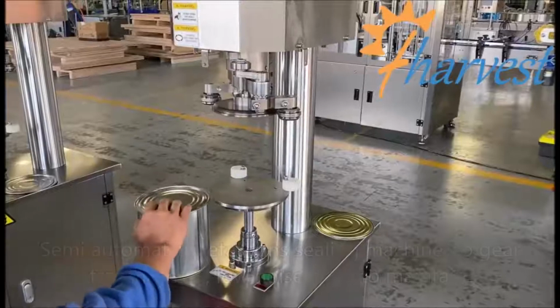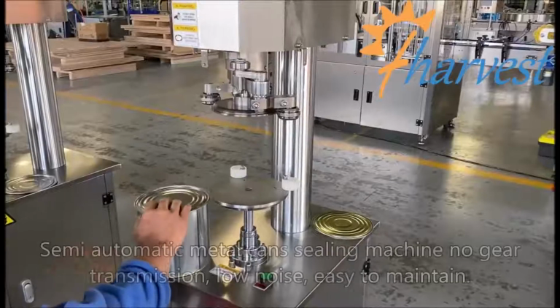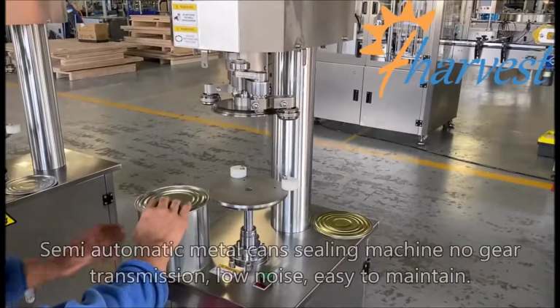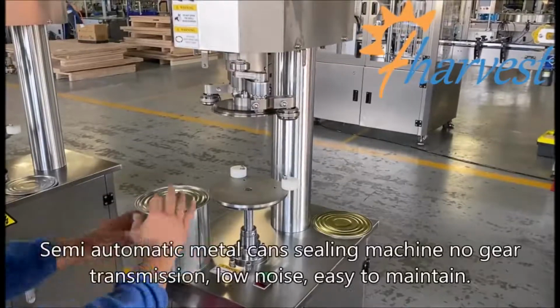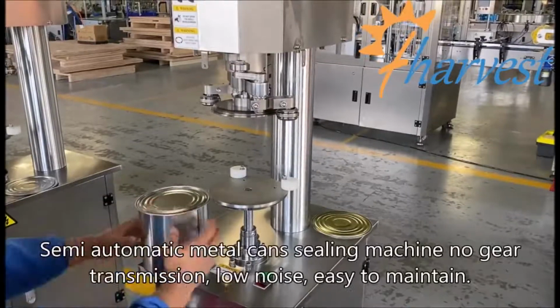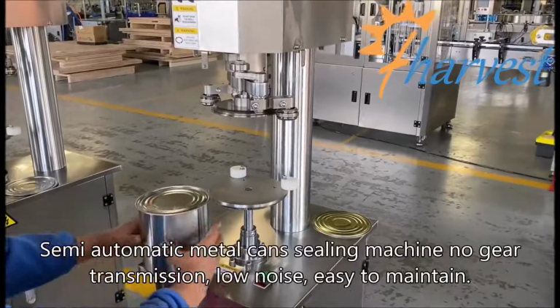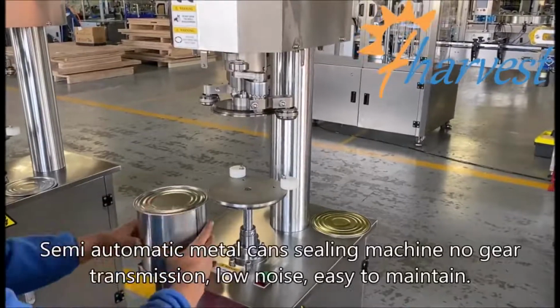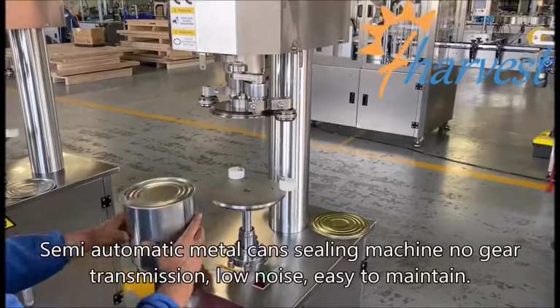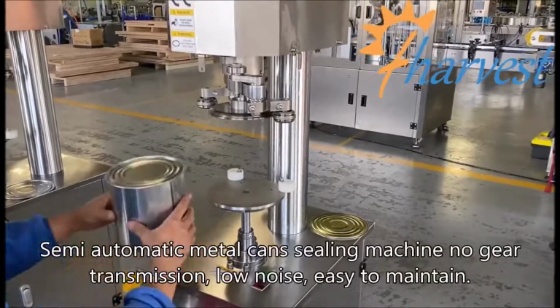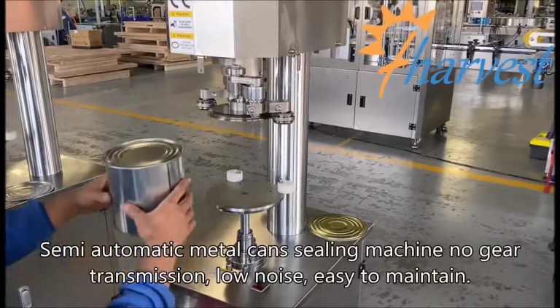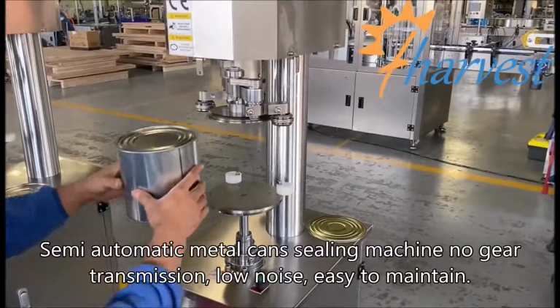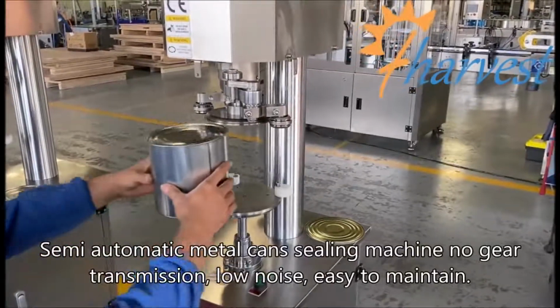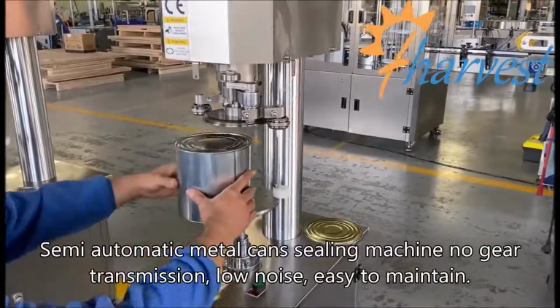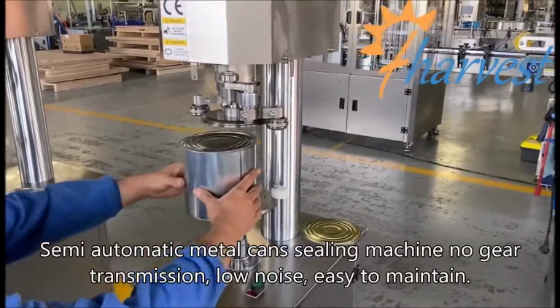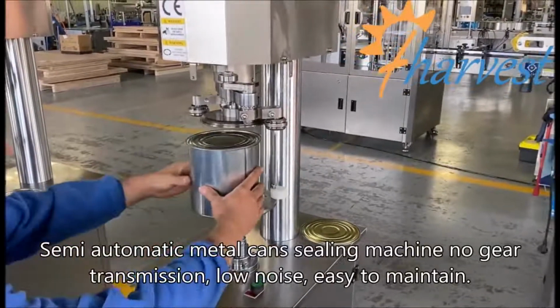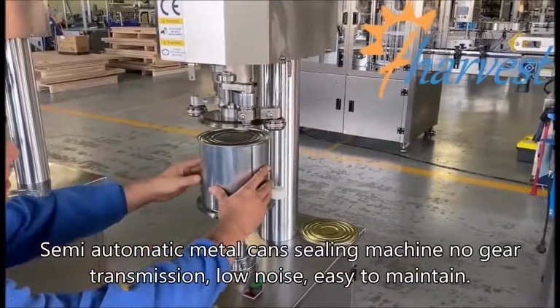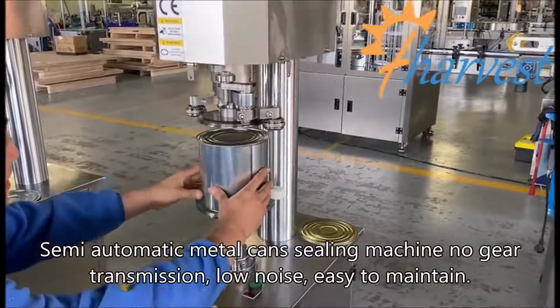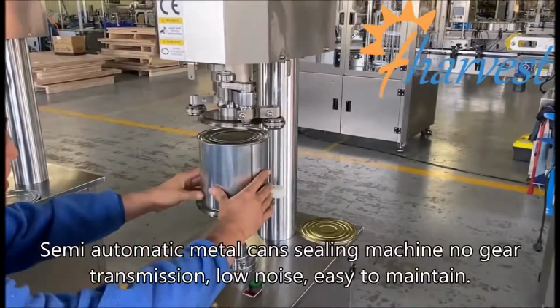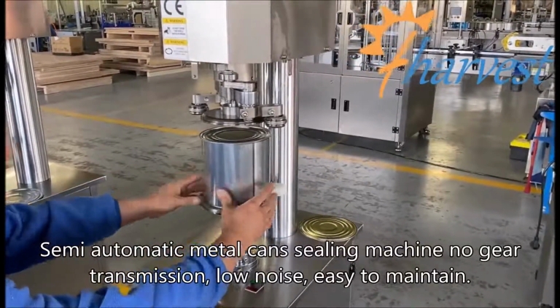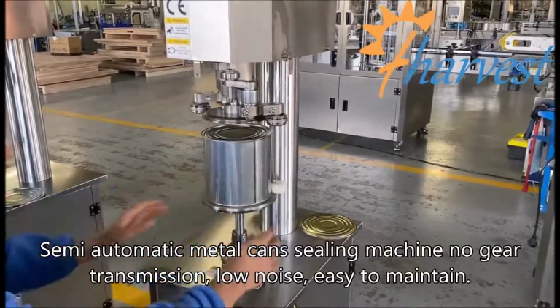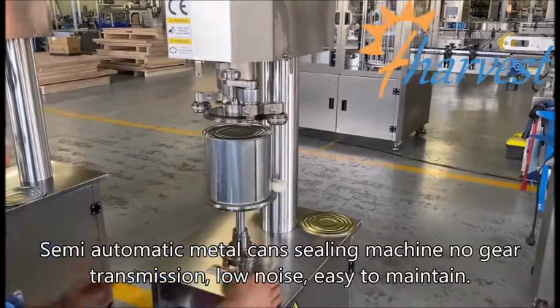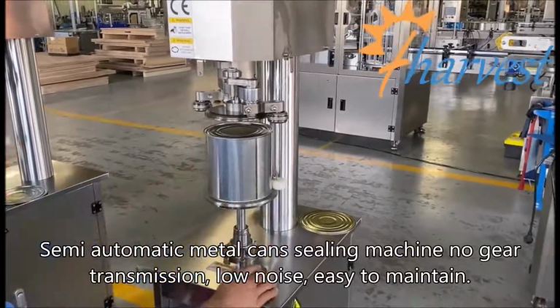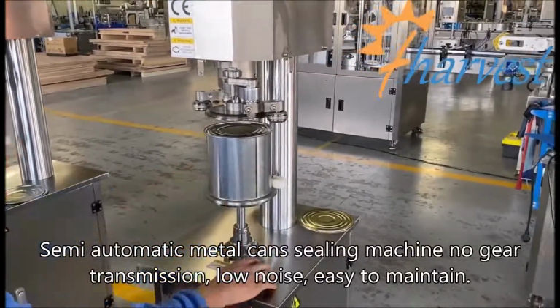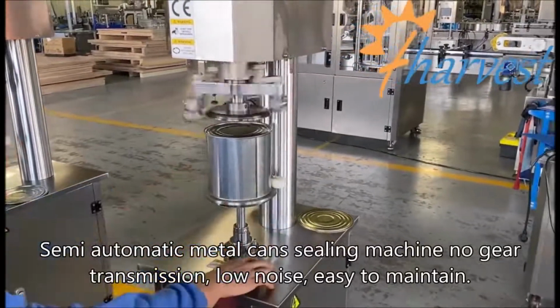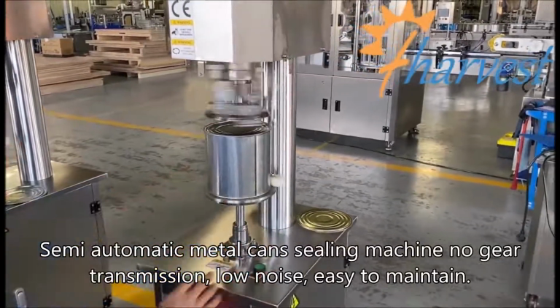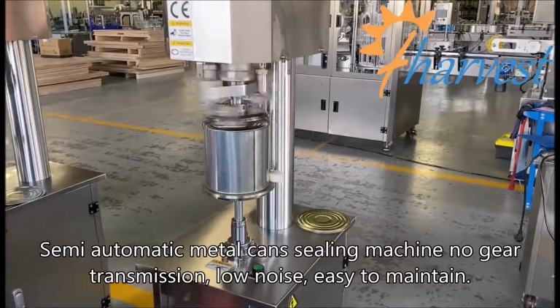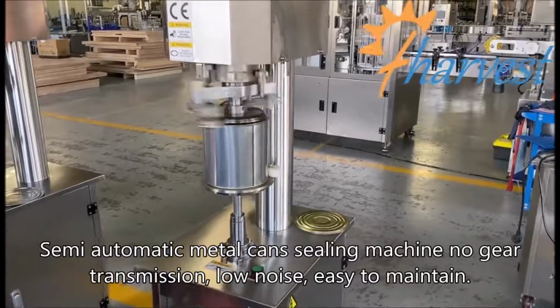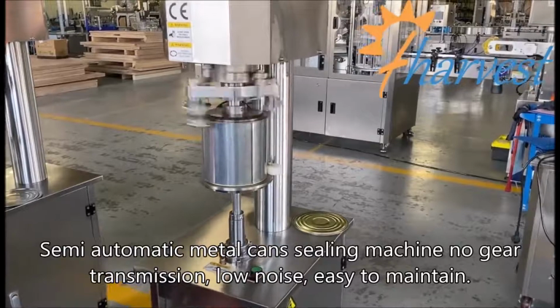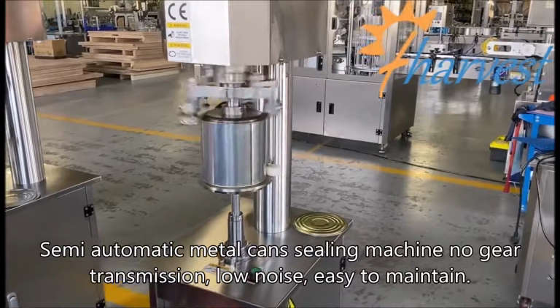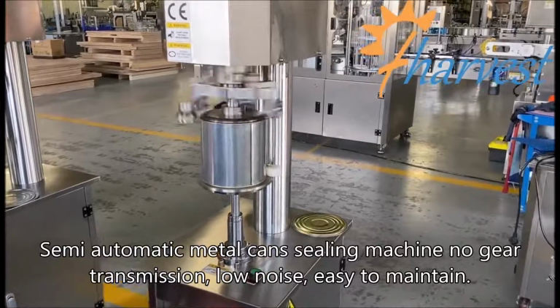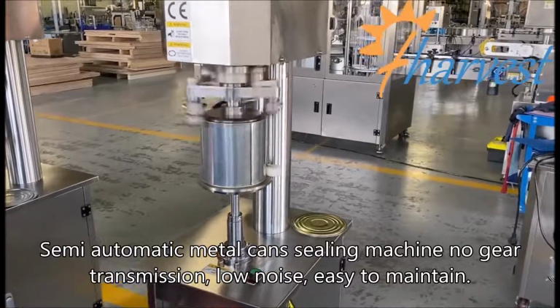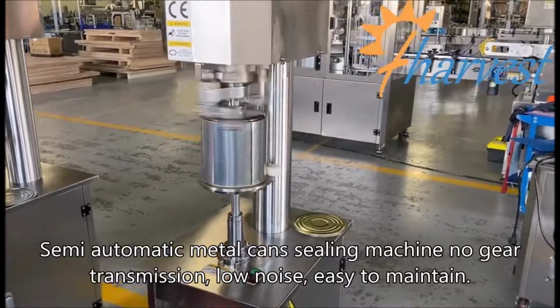Semi-automatic metal can sealing machine: no-gear transmission, low noise, easy to maintain.